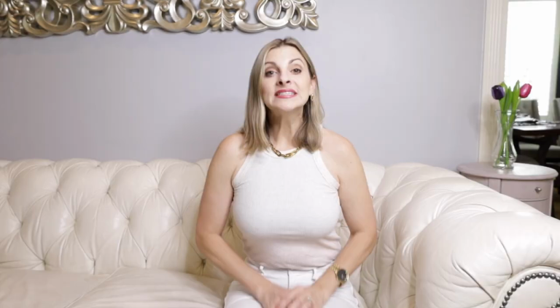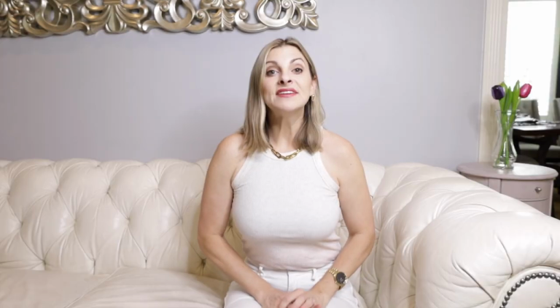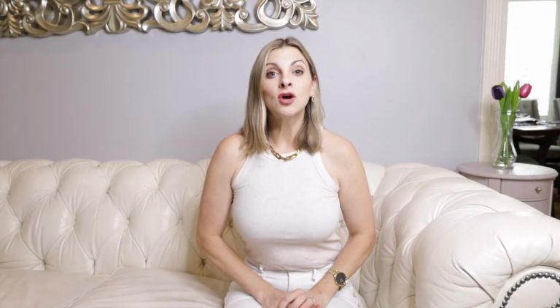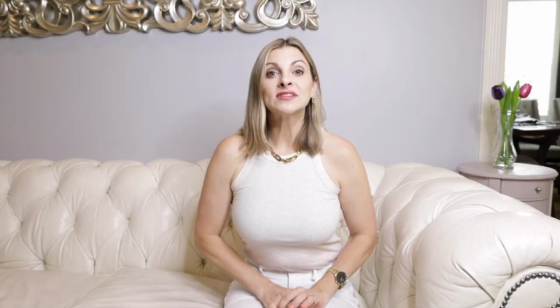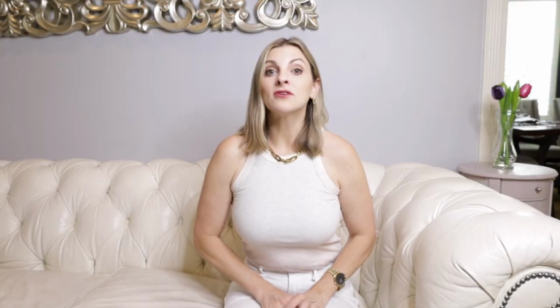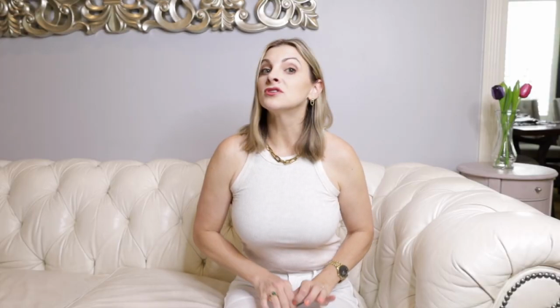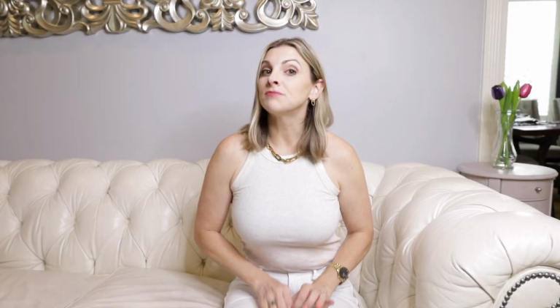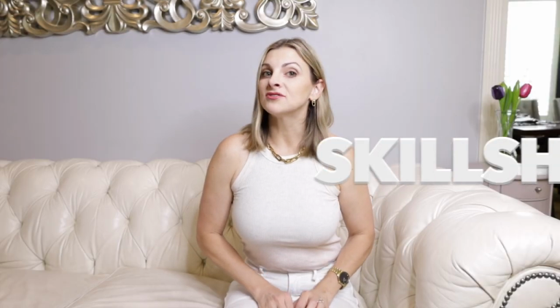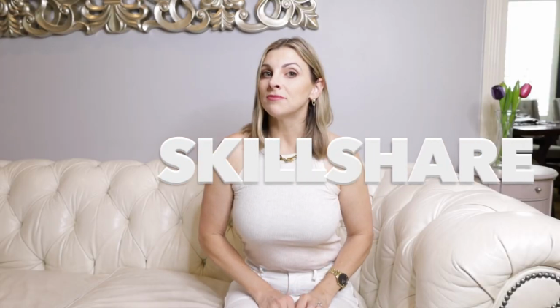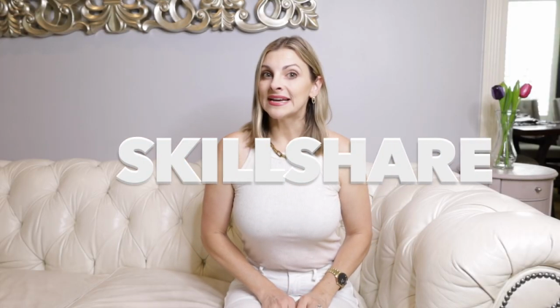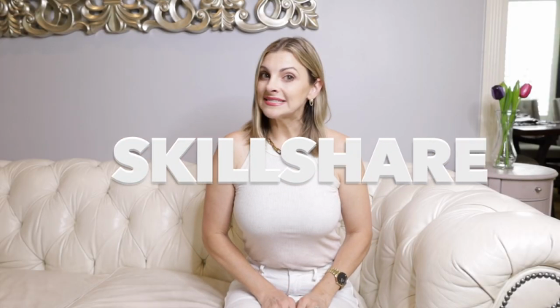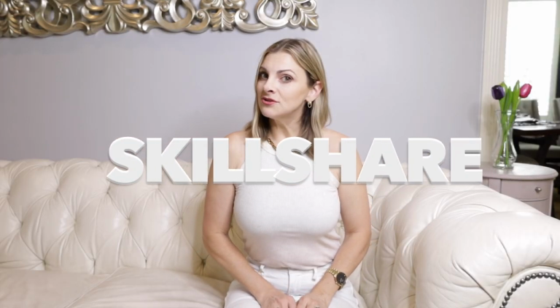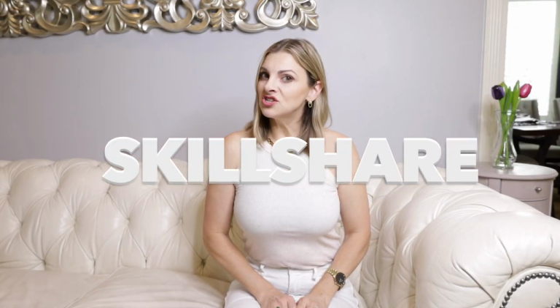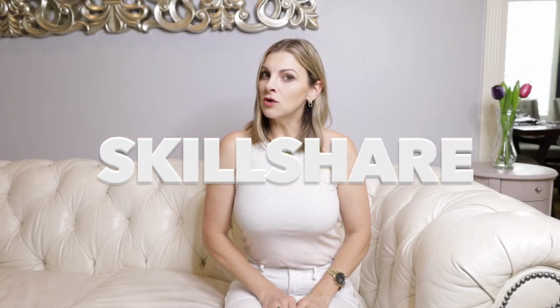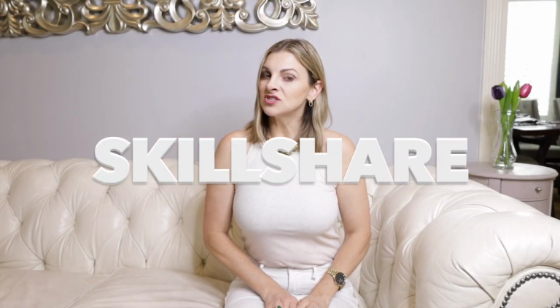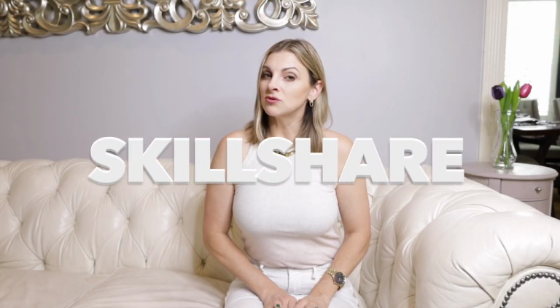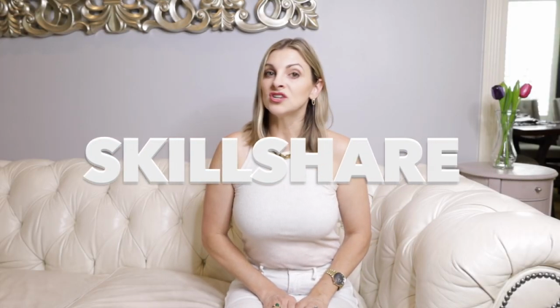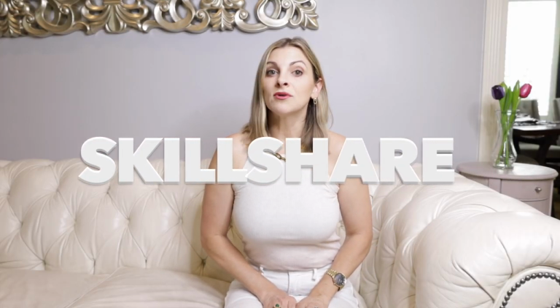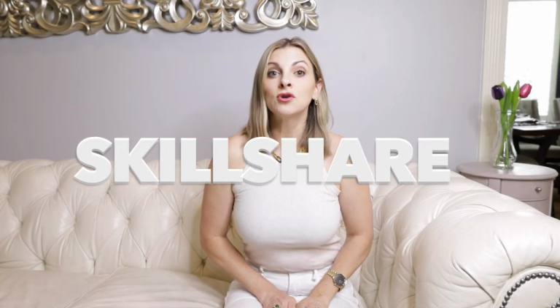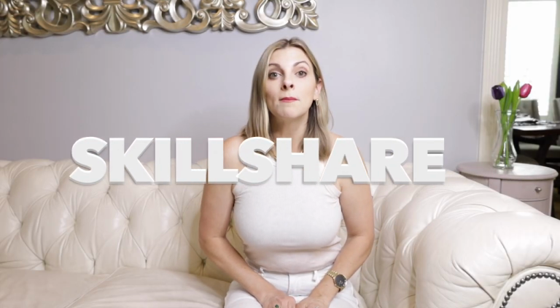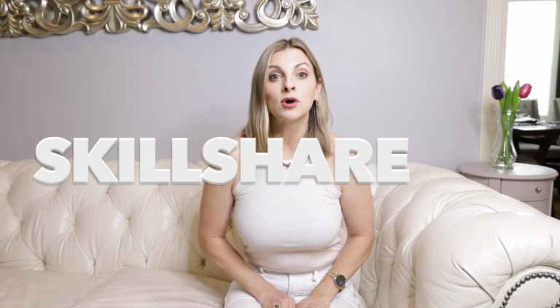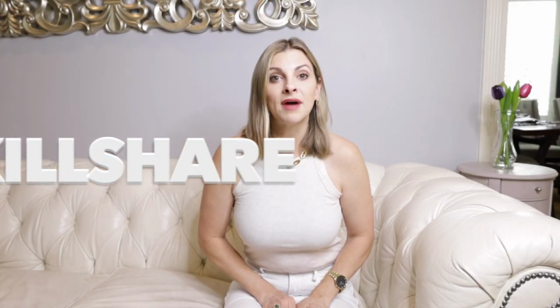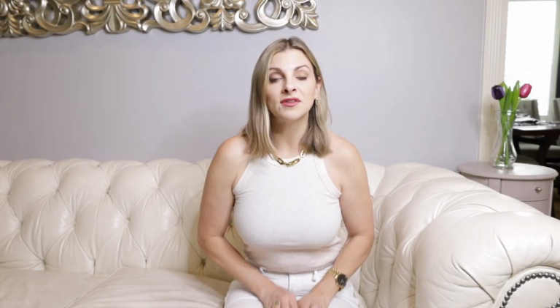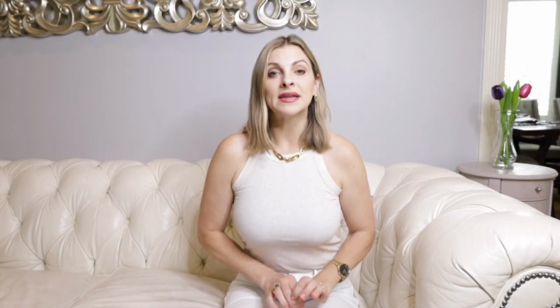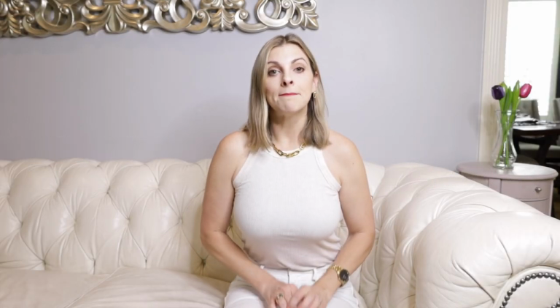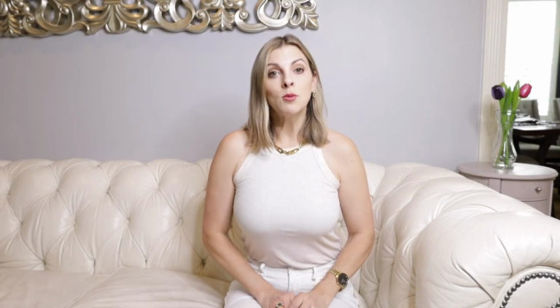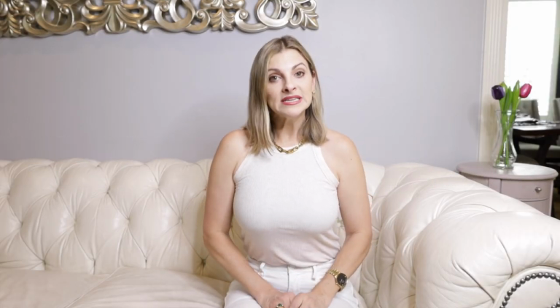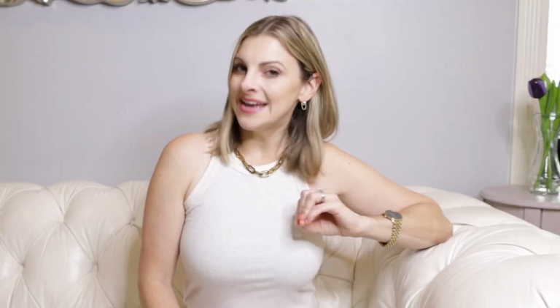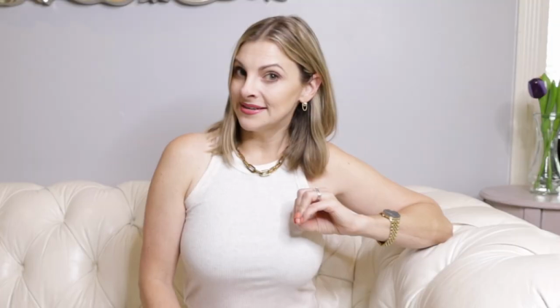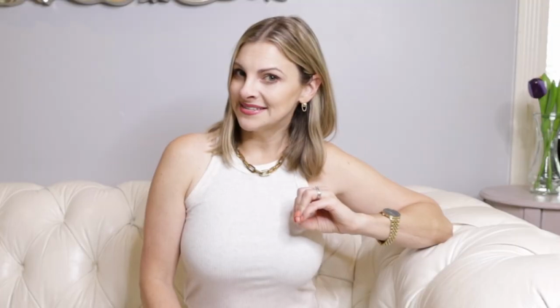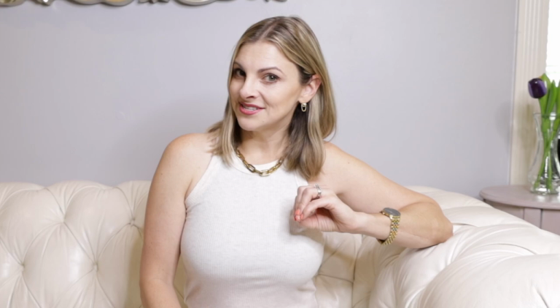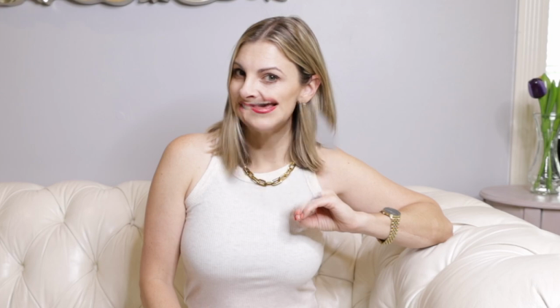This video is also sponsored by Skillshare, which I will share more about in a moment. Now let's get started.